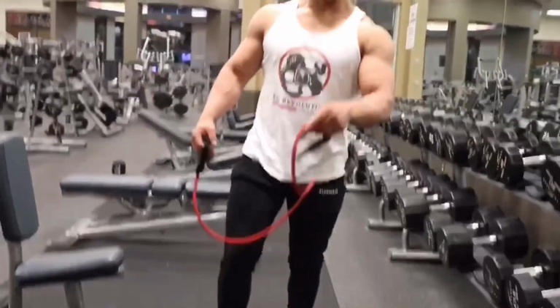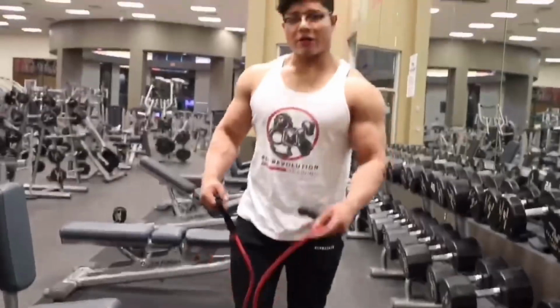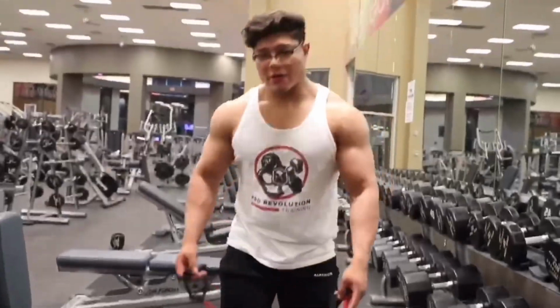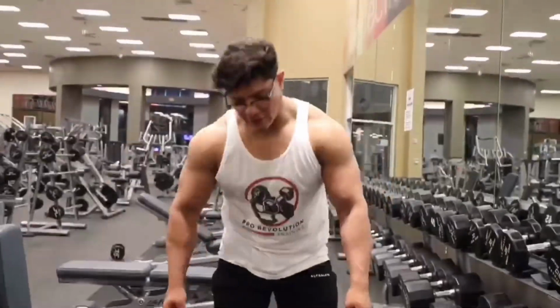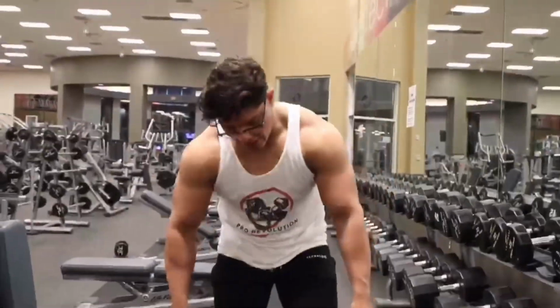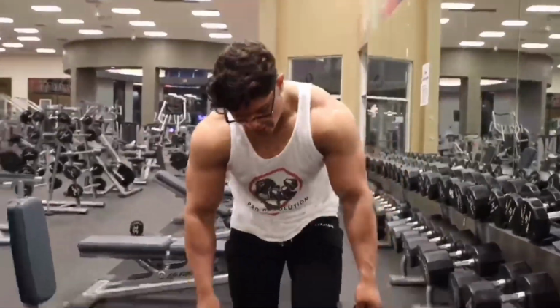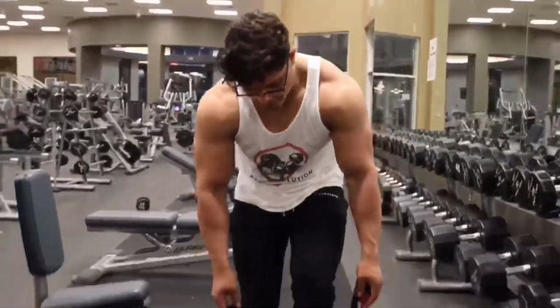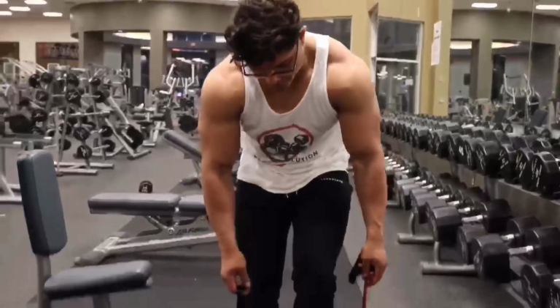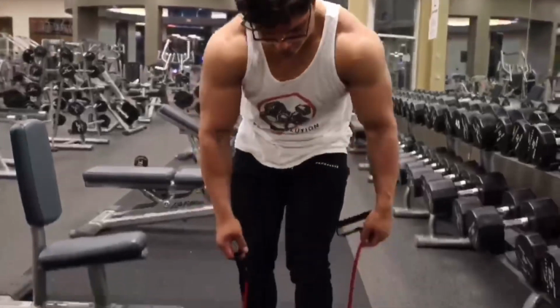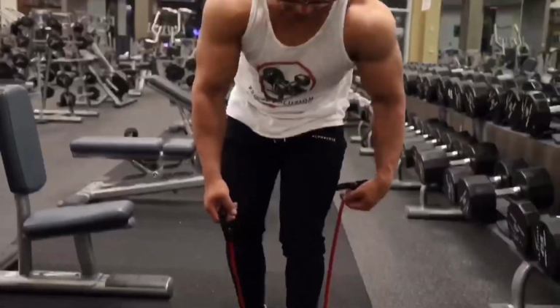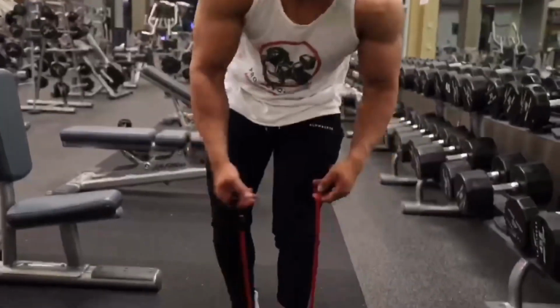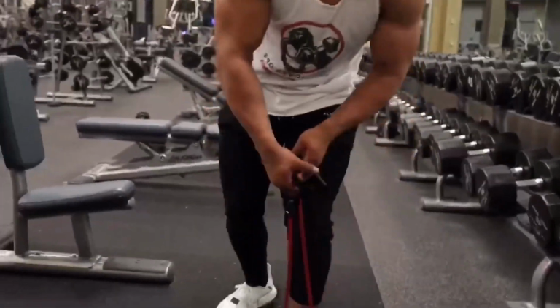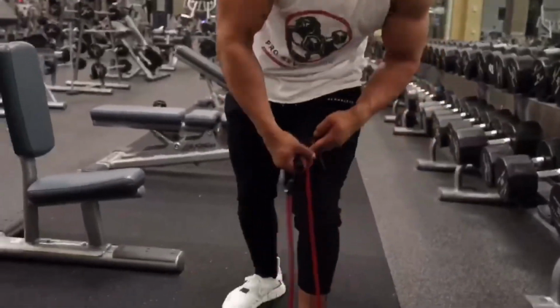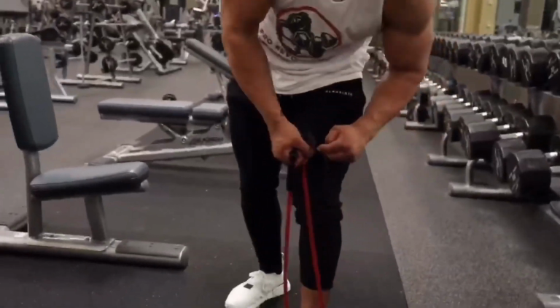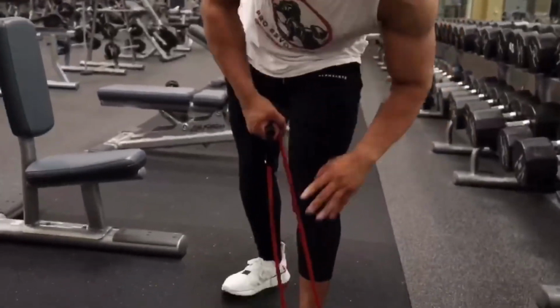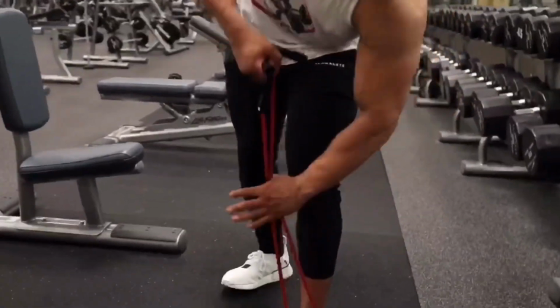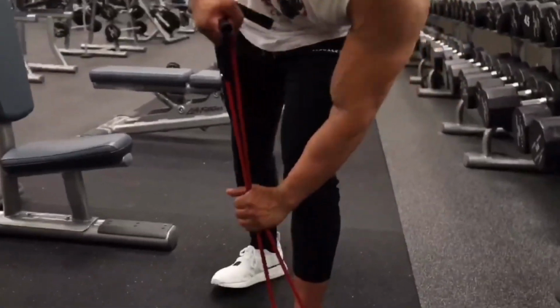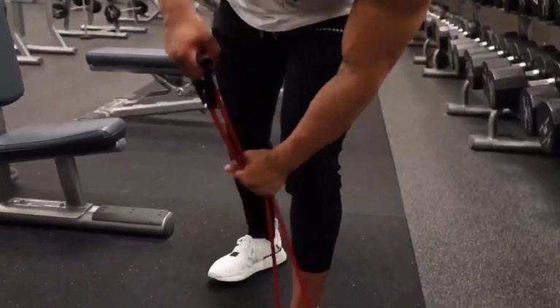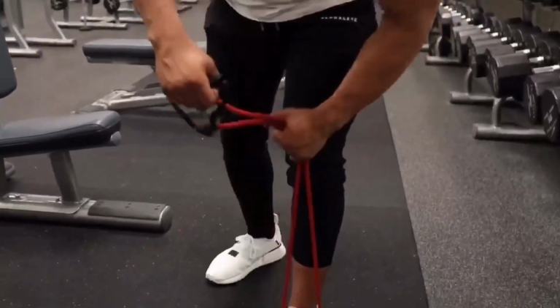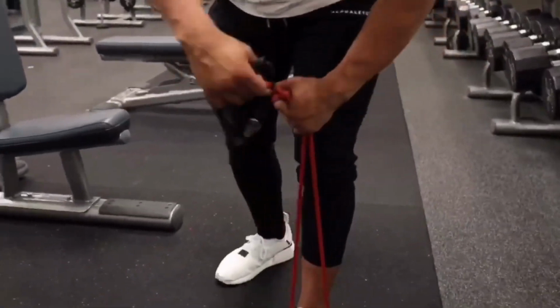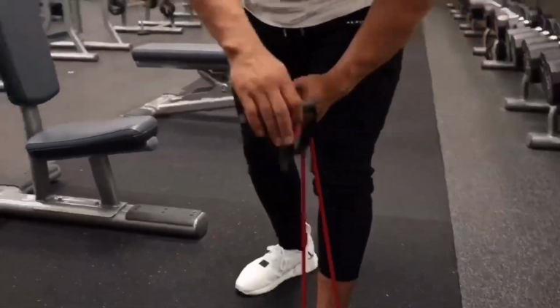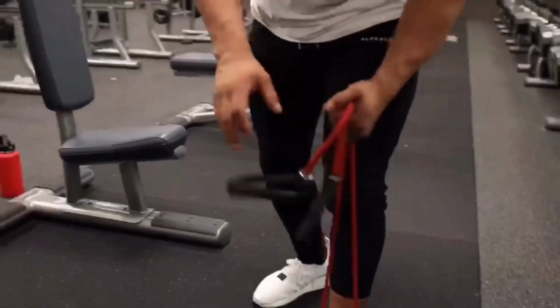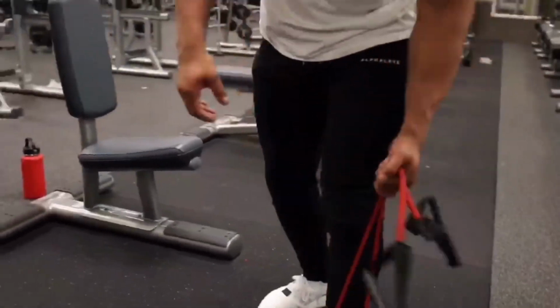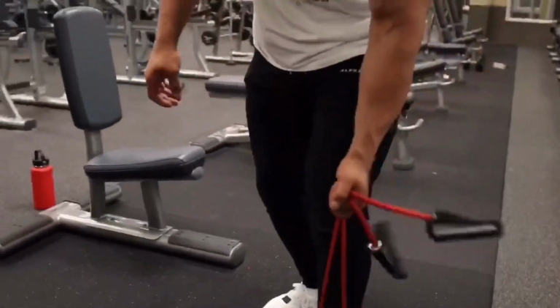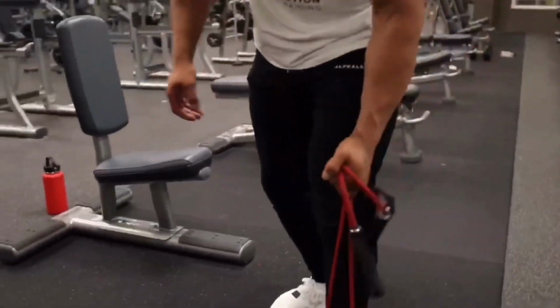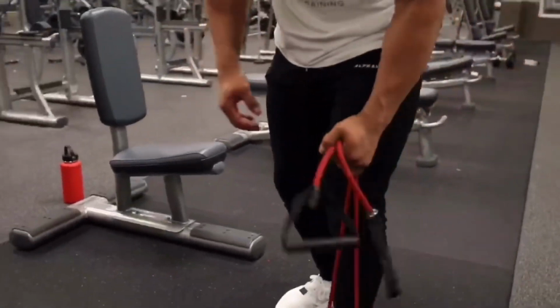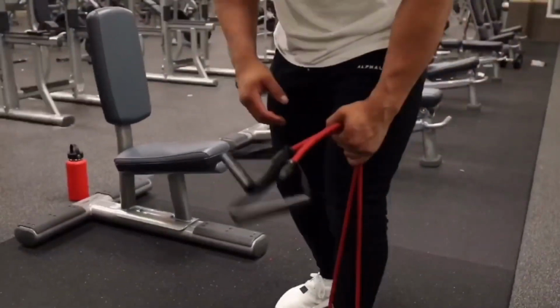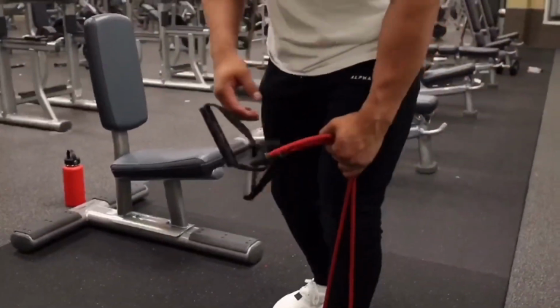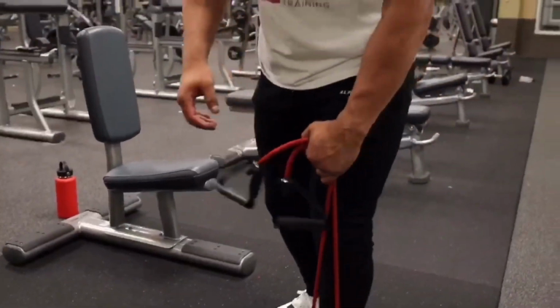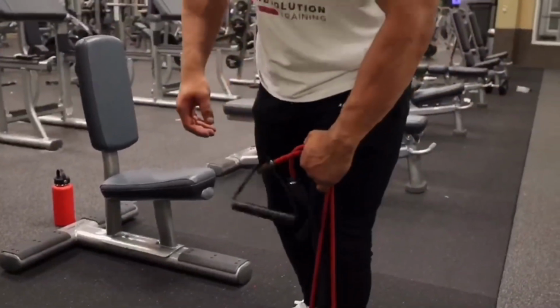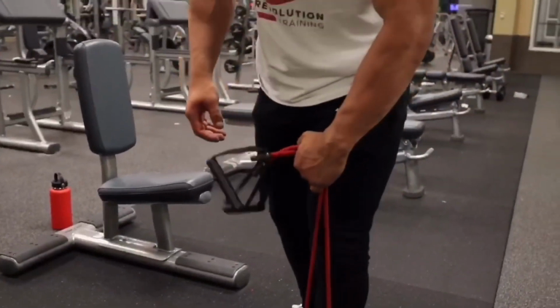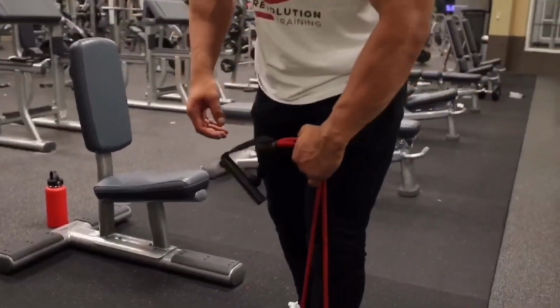We're going to hit the other side — stepping forward, grabbing the handle. Remember, the lower you grab, the tighter it becomes.